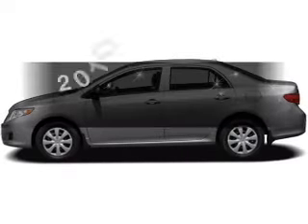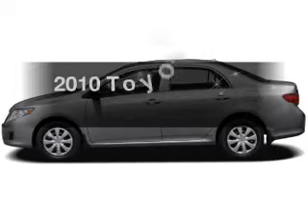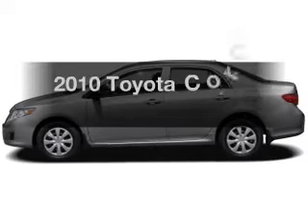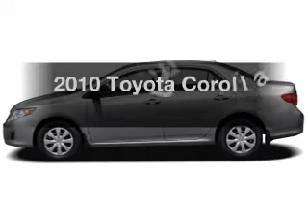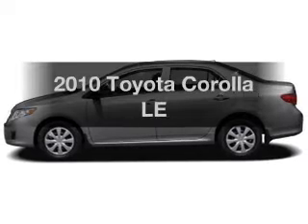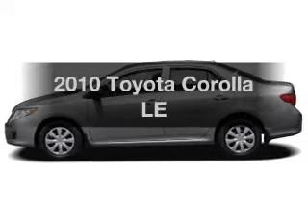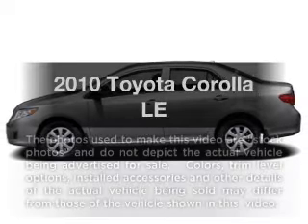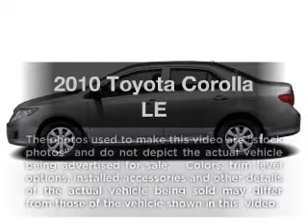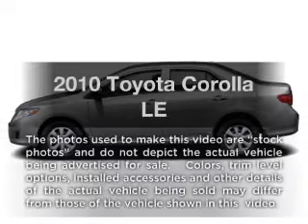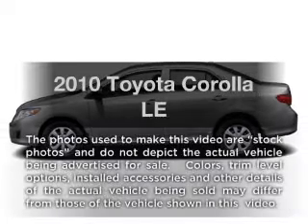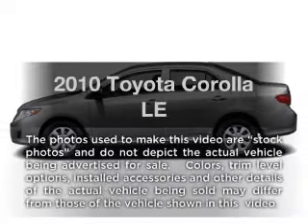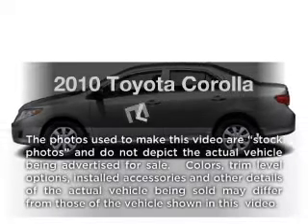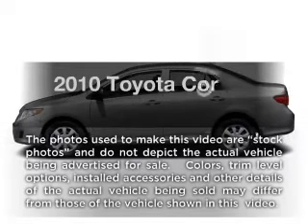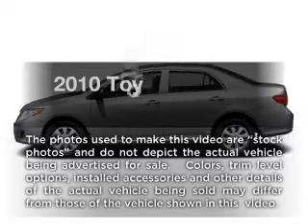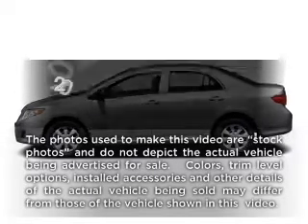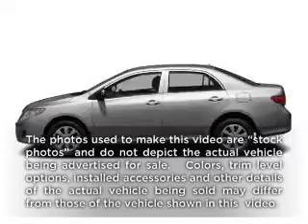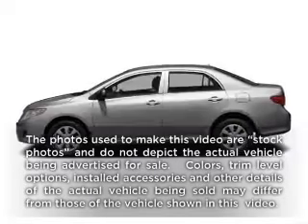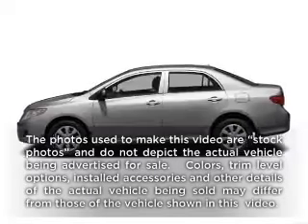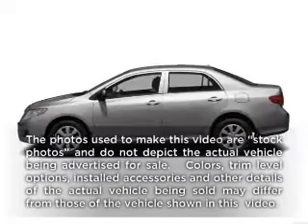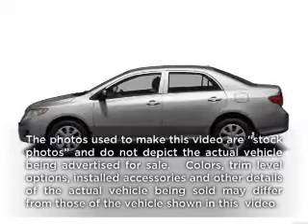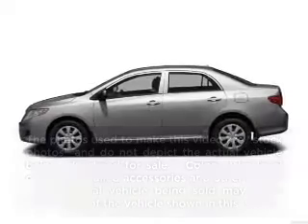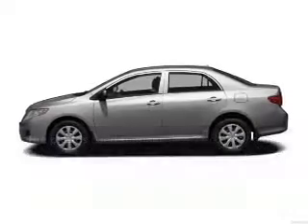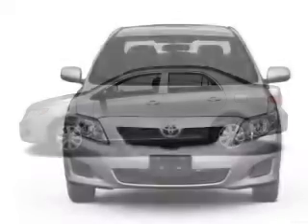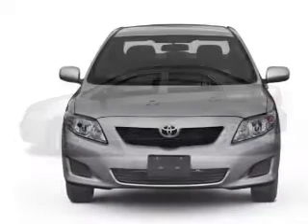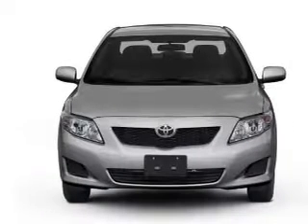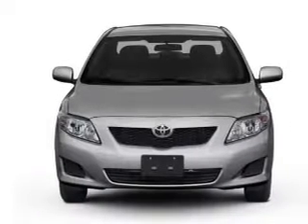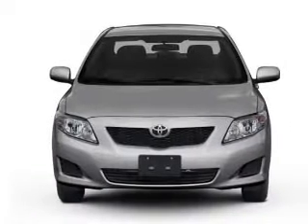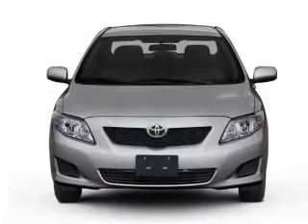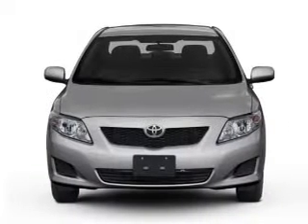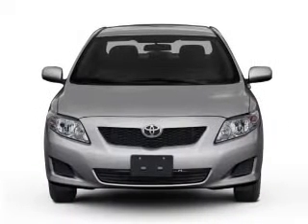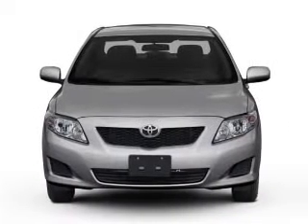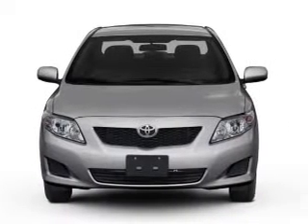Introducing the 2010 Toyota Corolla, everything you need under one roof with this great vehicle.